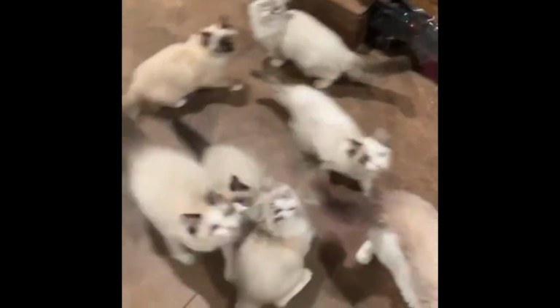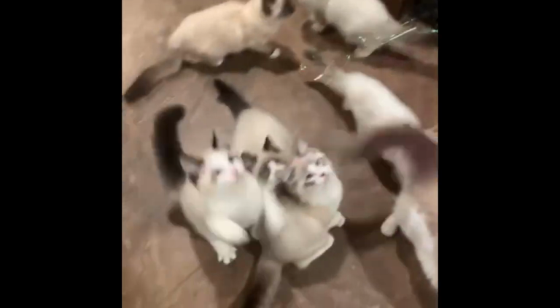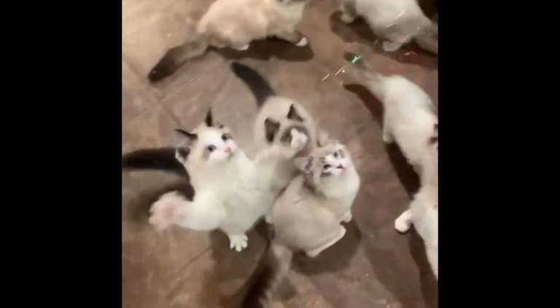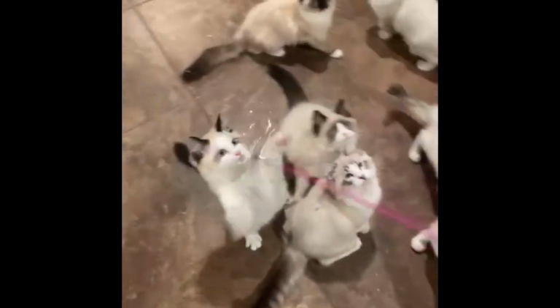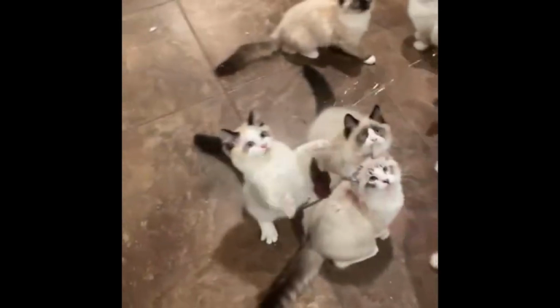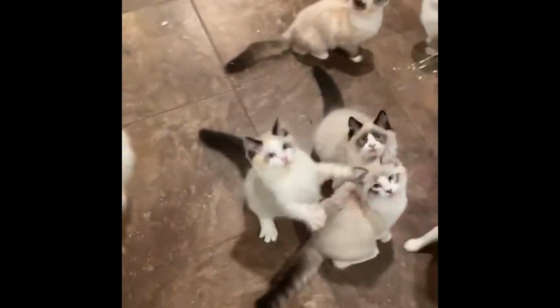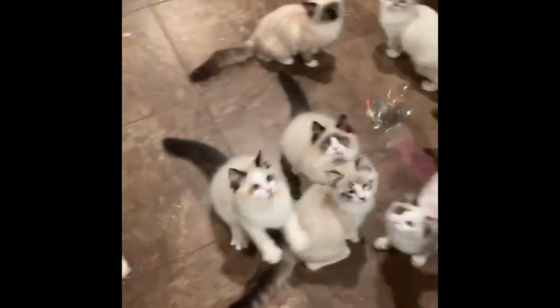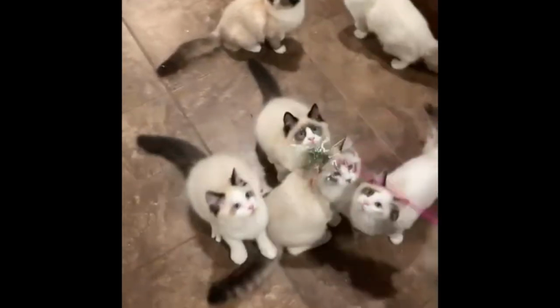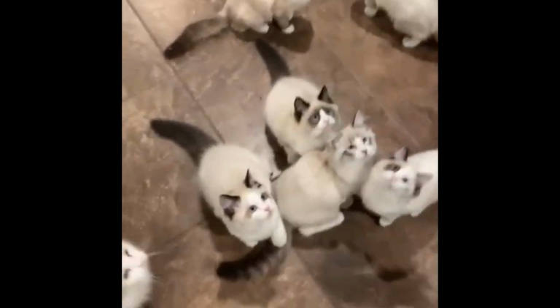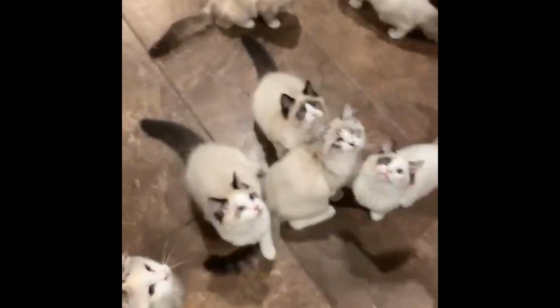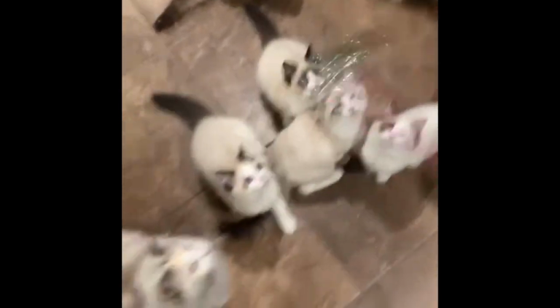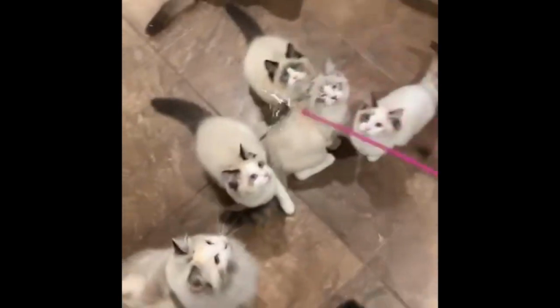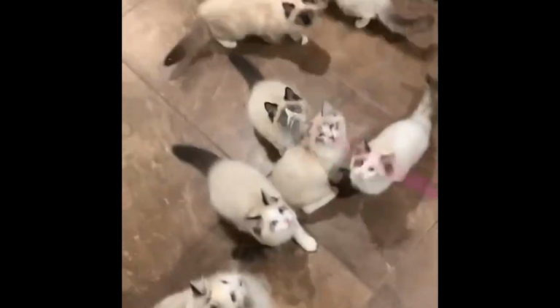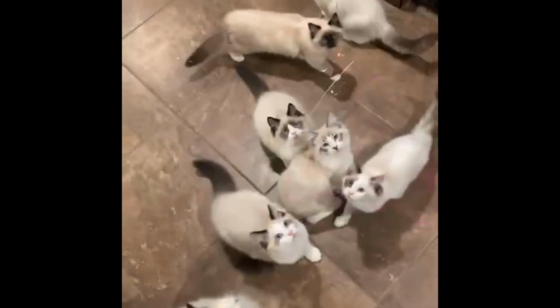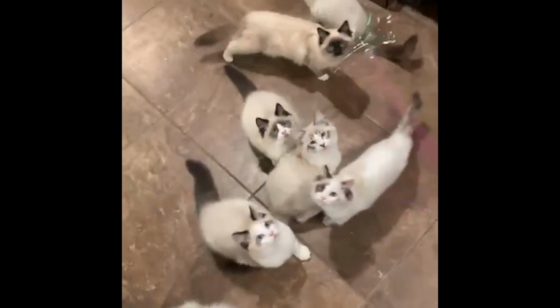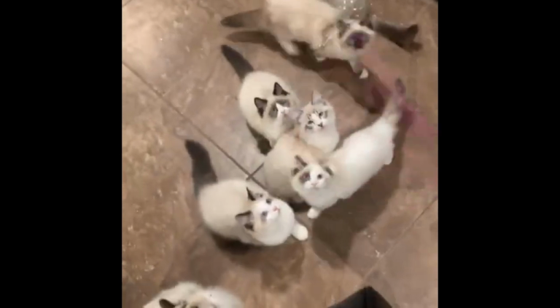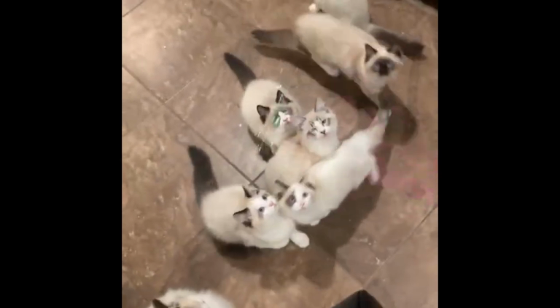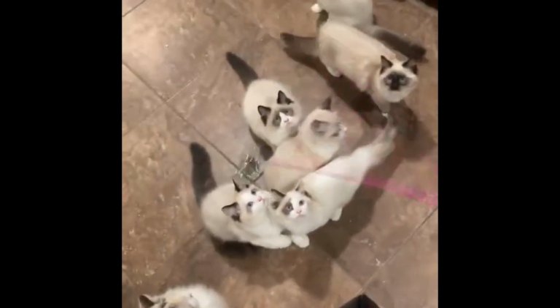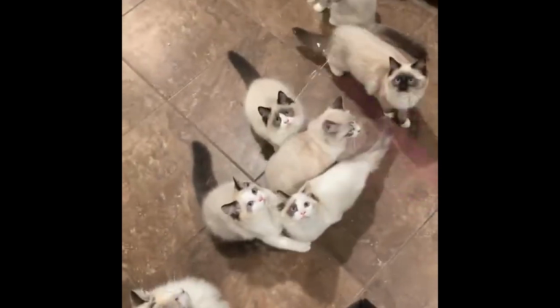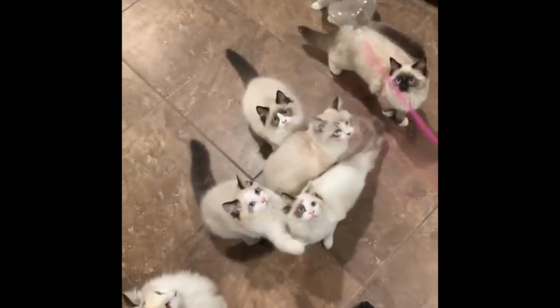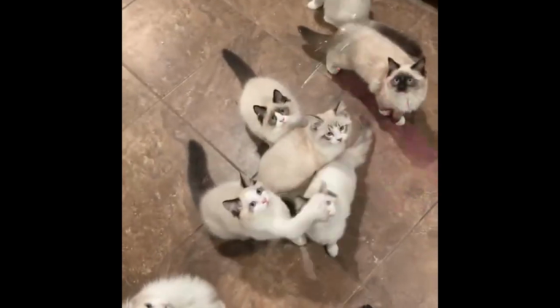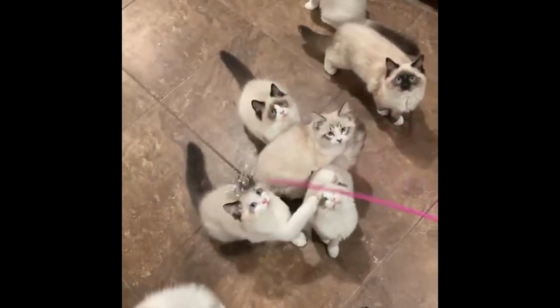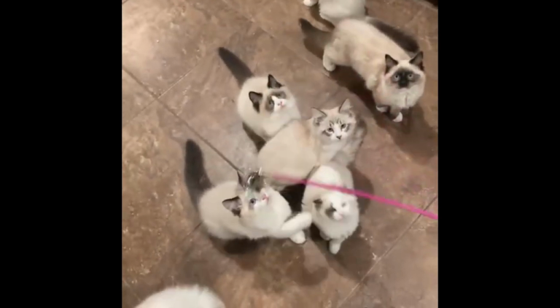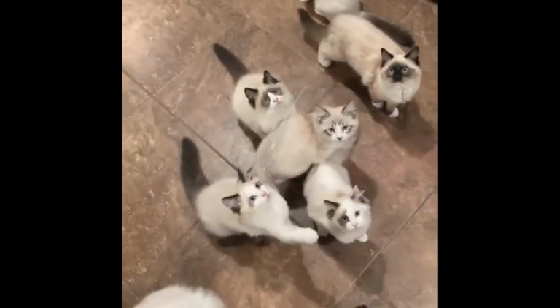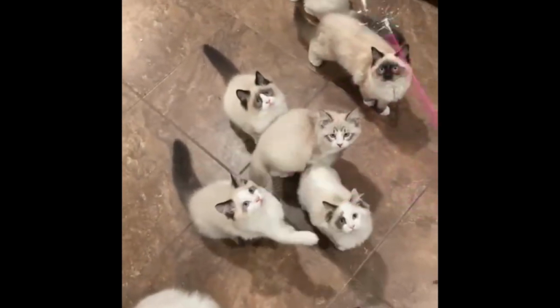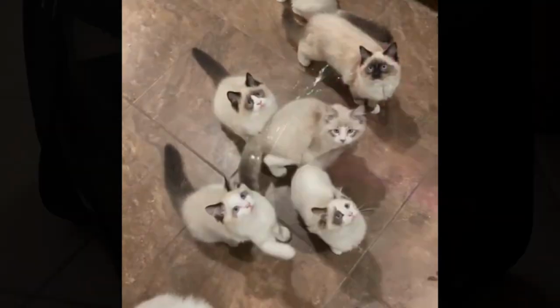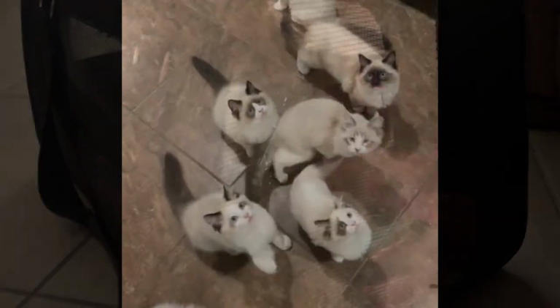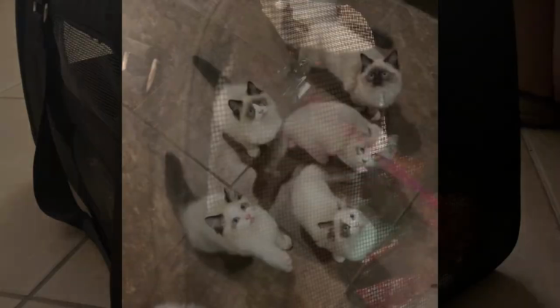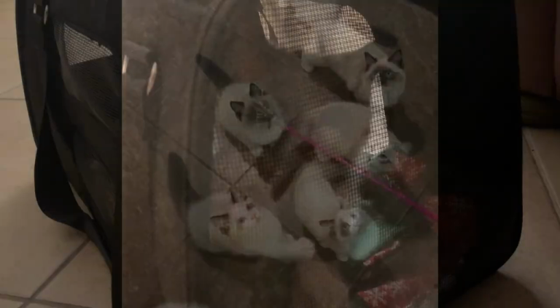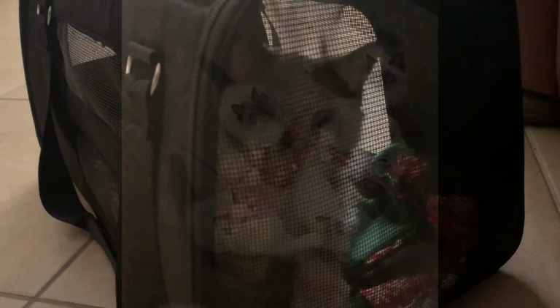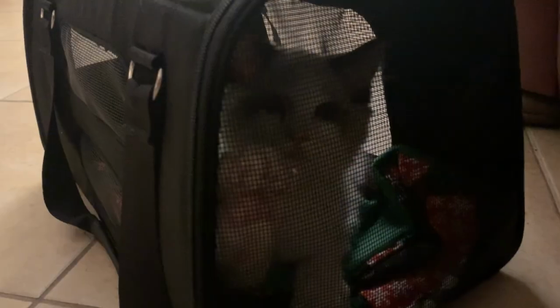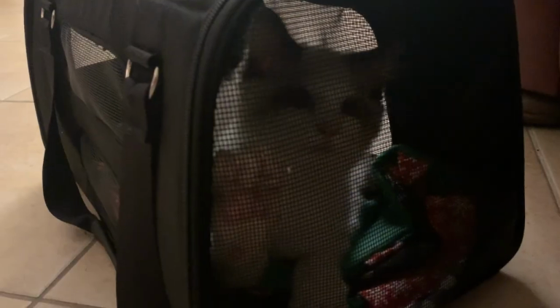He was very energetic when I saw him. I thought I was going to get a calm kitty because he was sleeping on my lap, but I was very wrong. It was night and day — there he goes batting another cat in the face.